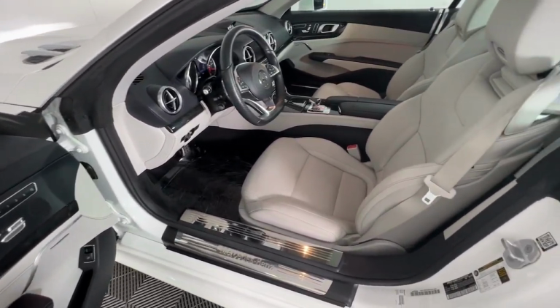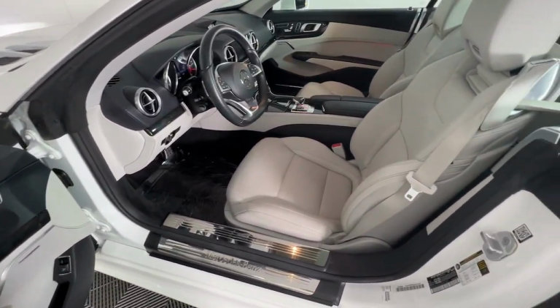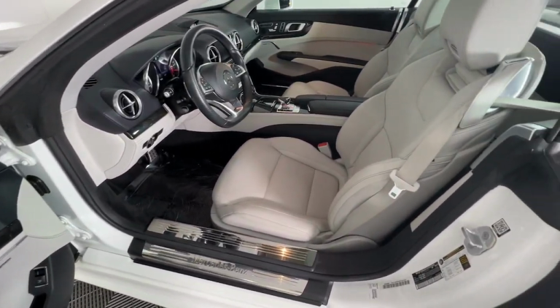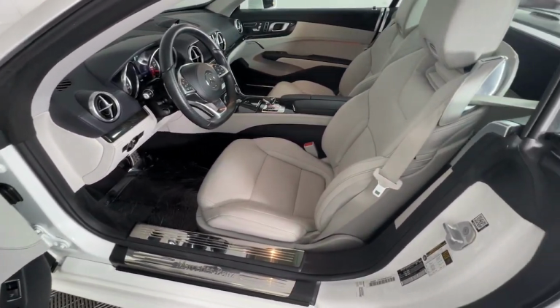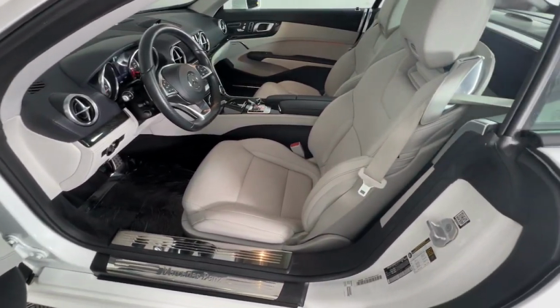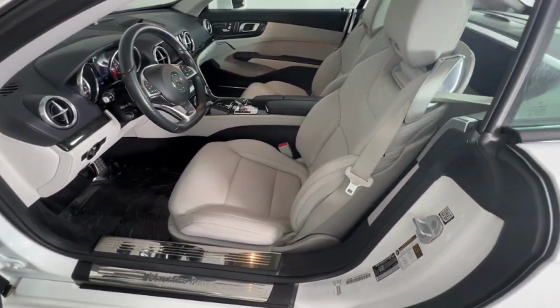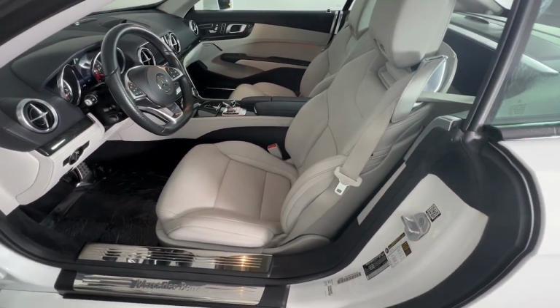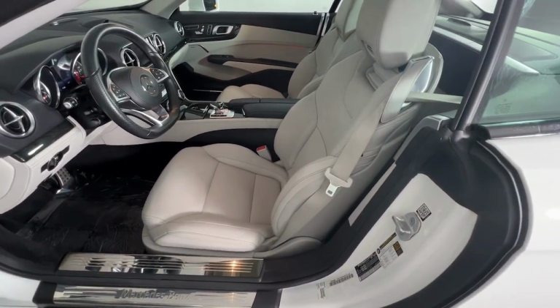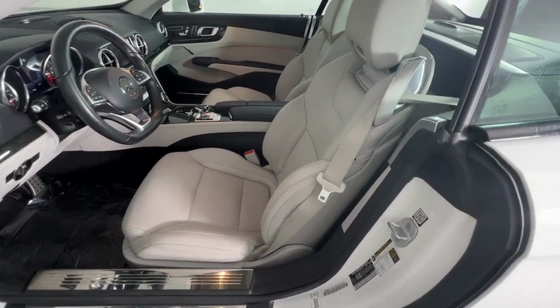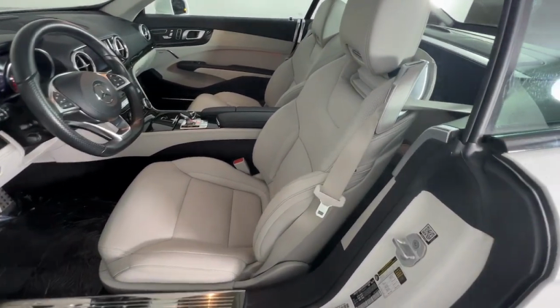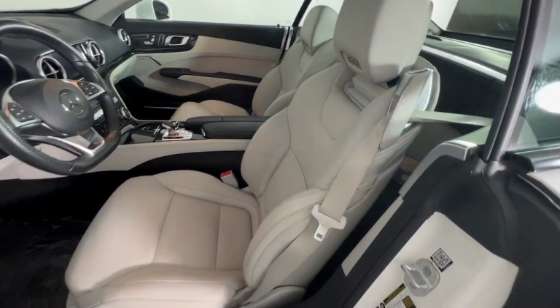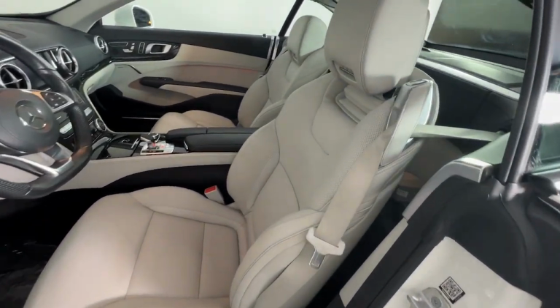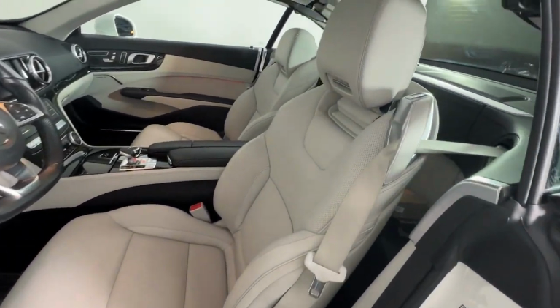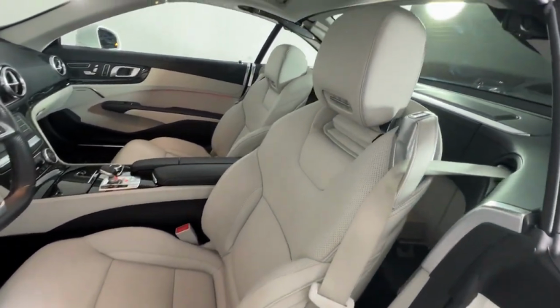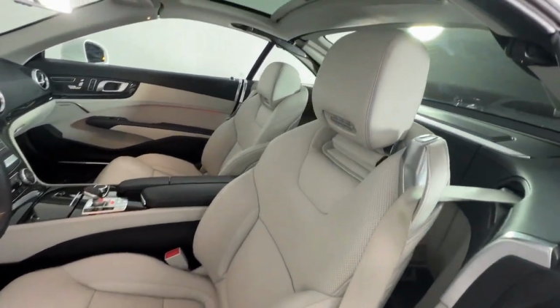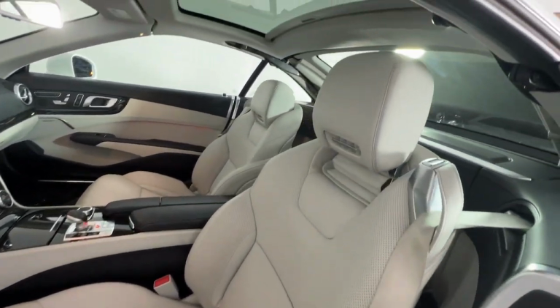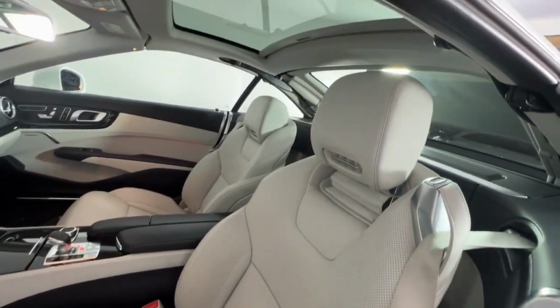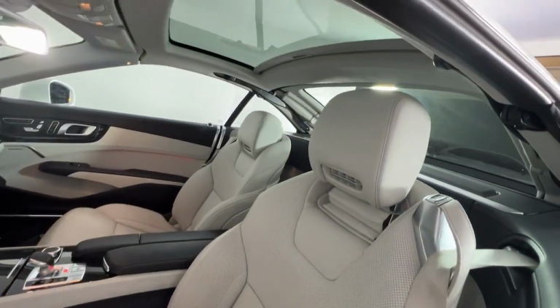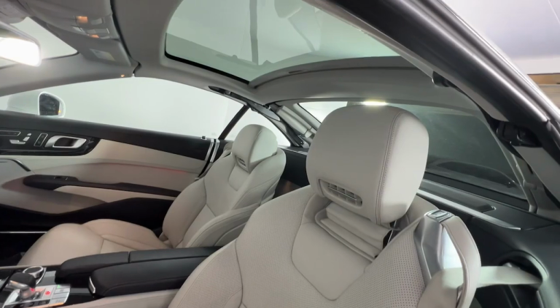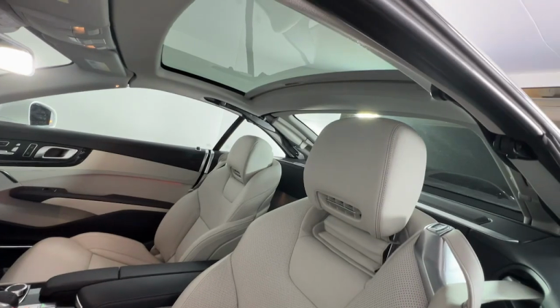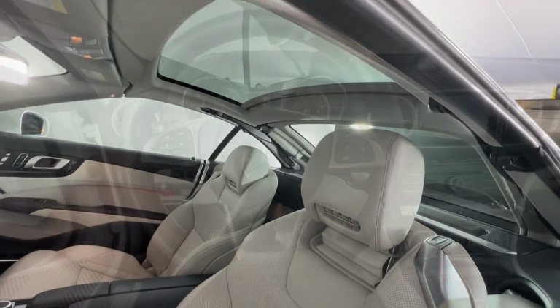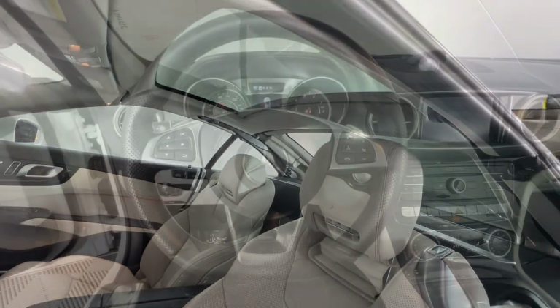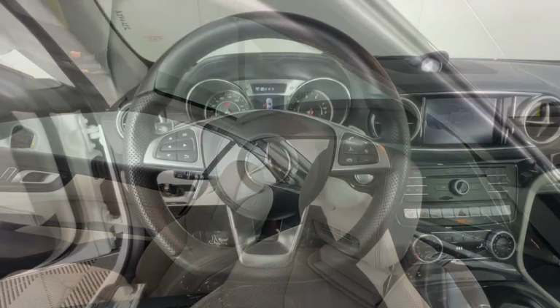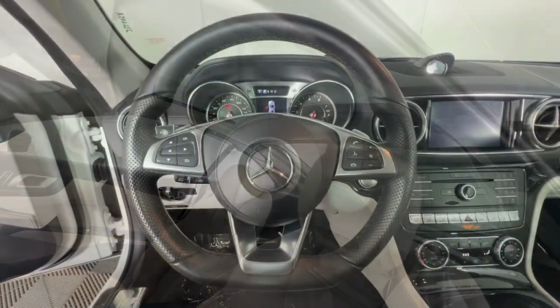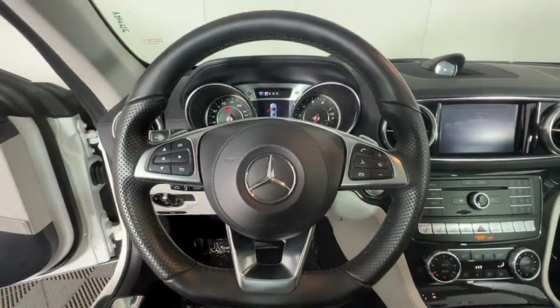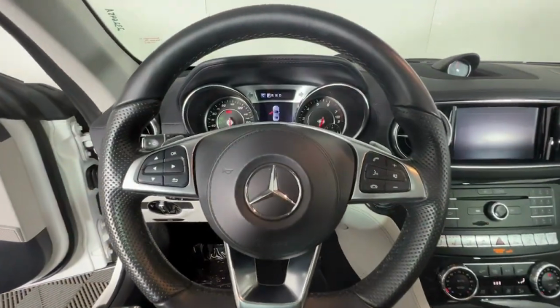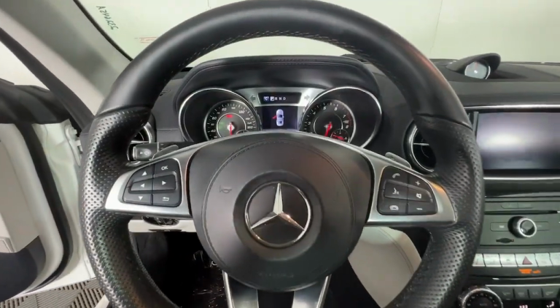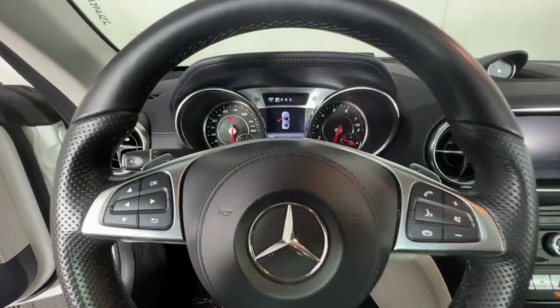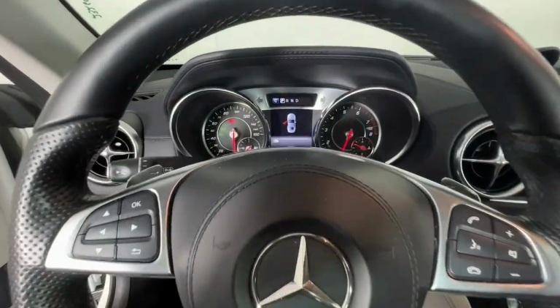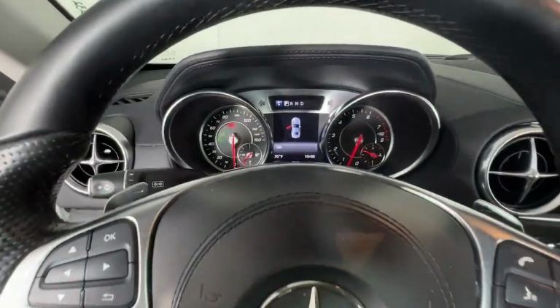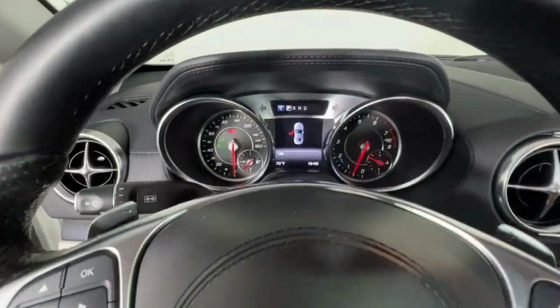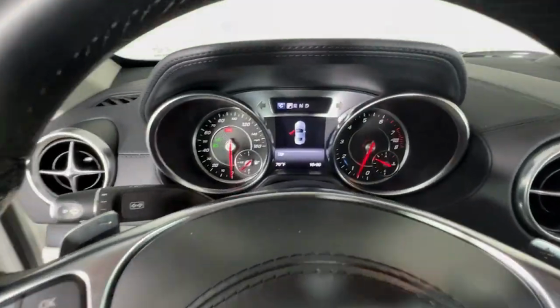Seize the moment and drive this sublime SL-Class. Our team will give you an outstanding road test experience. Stop in today.